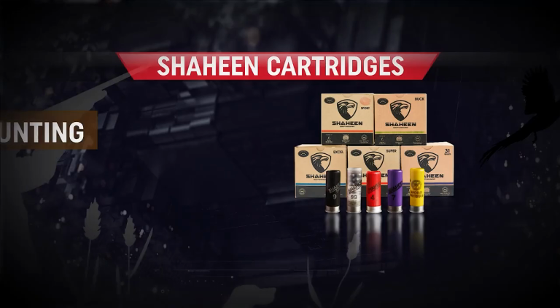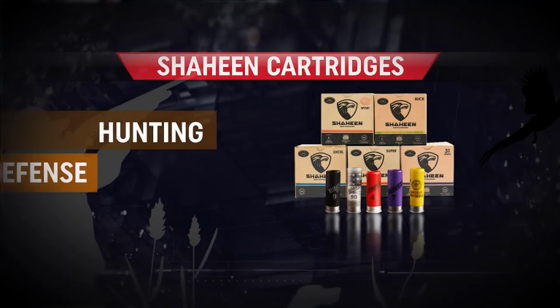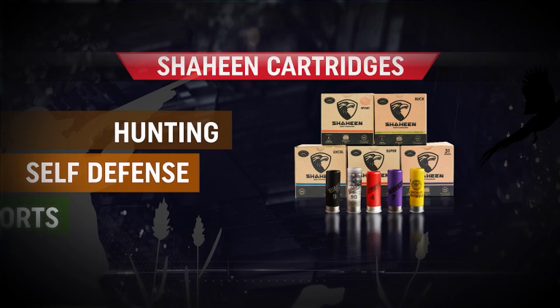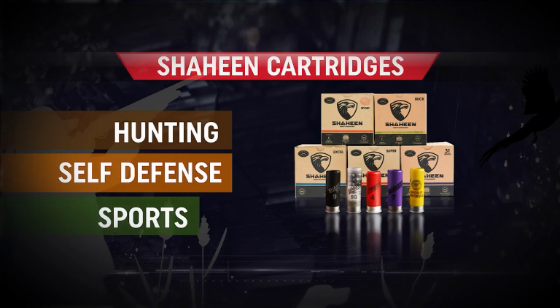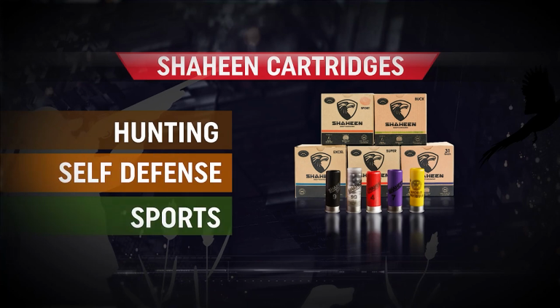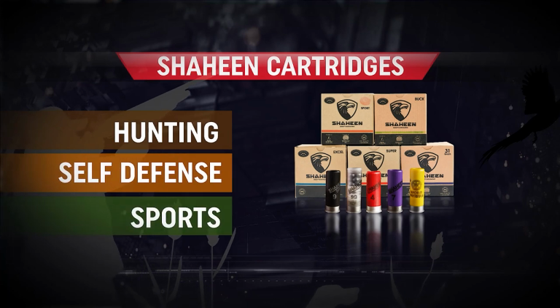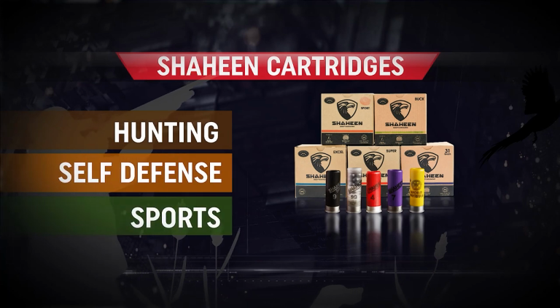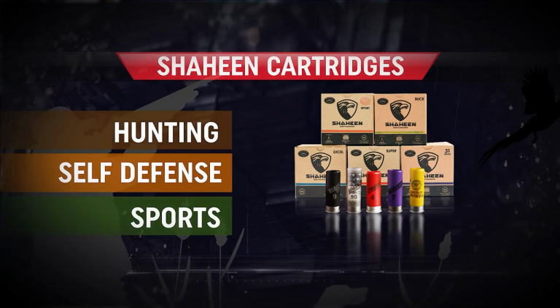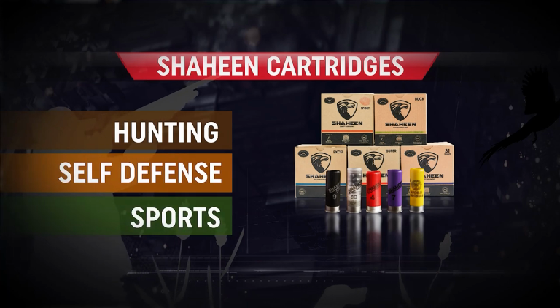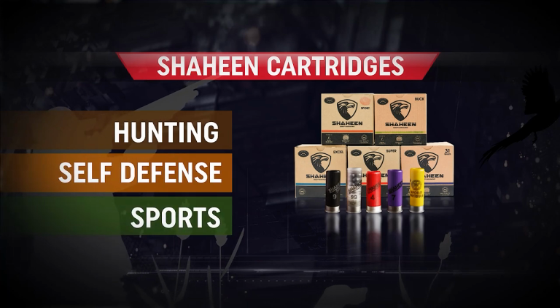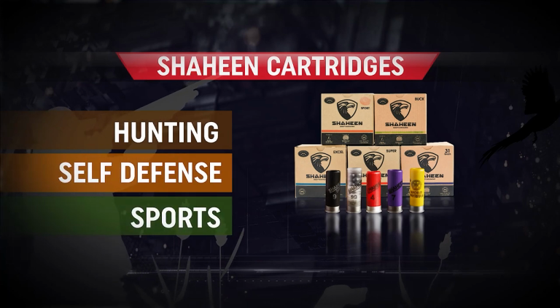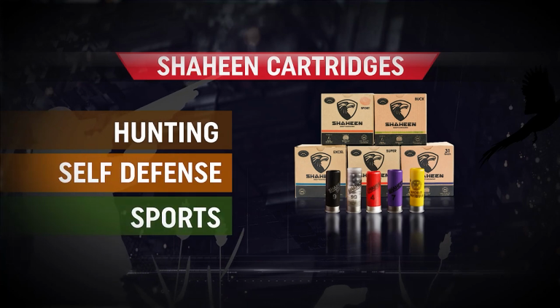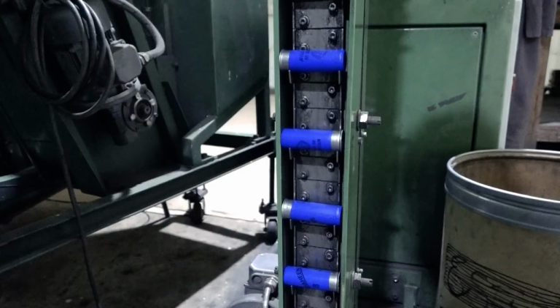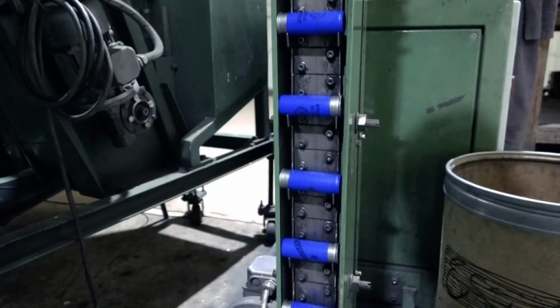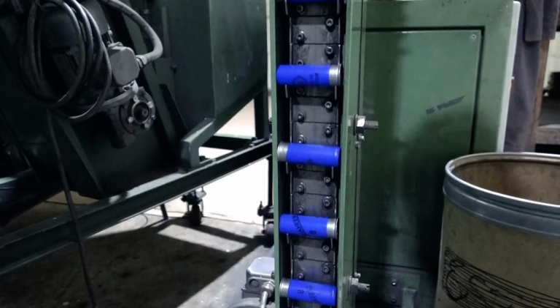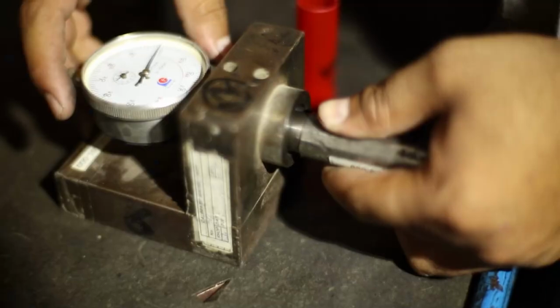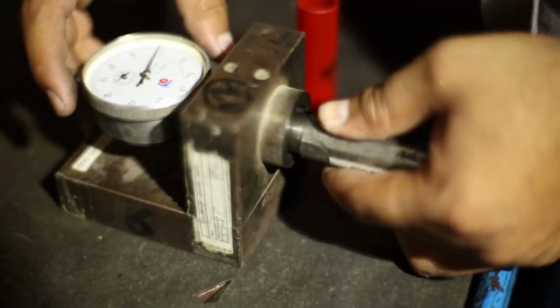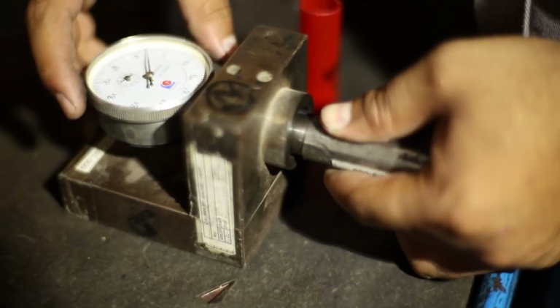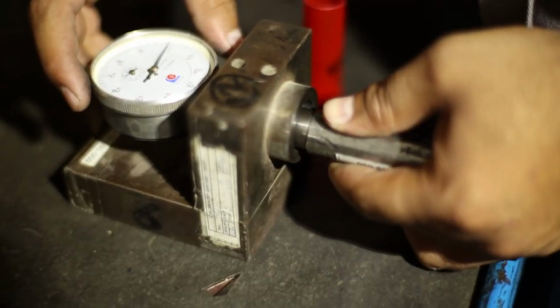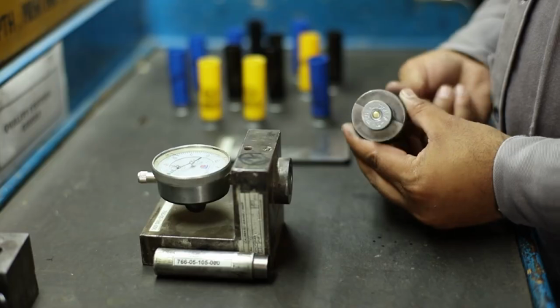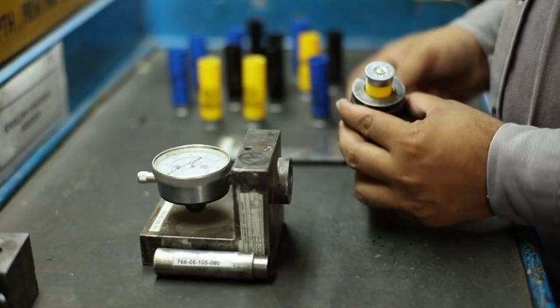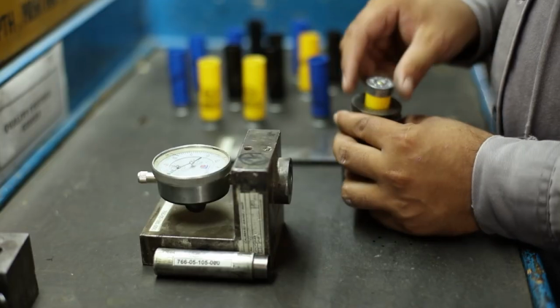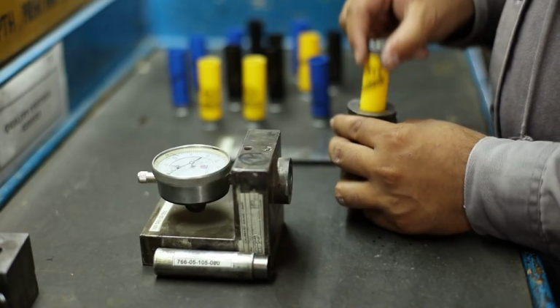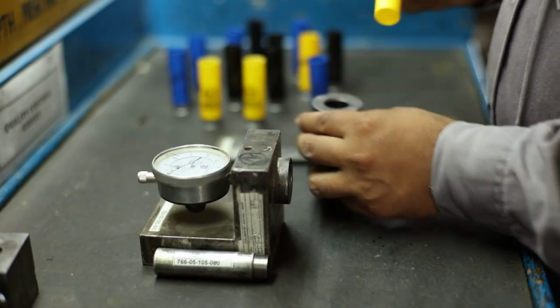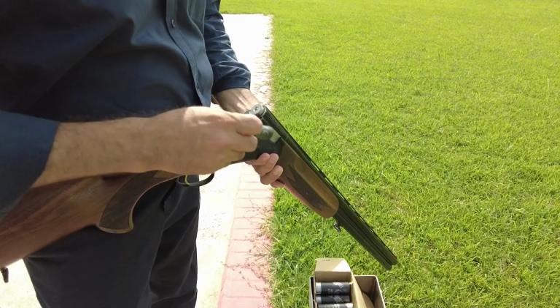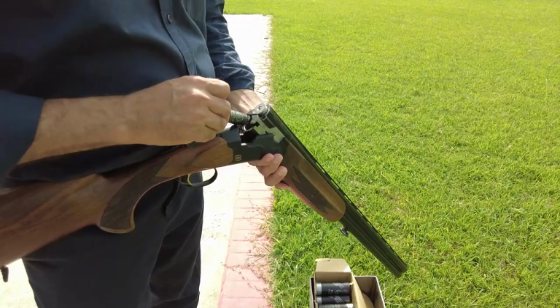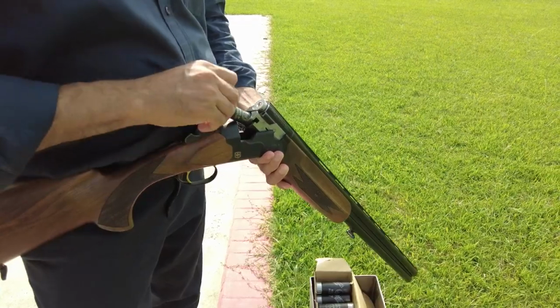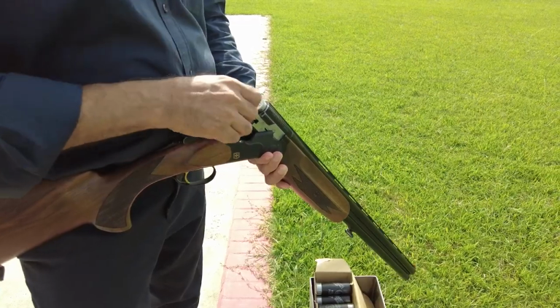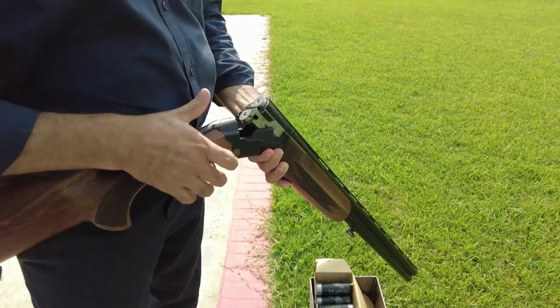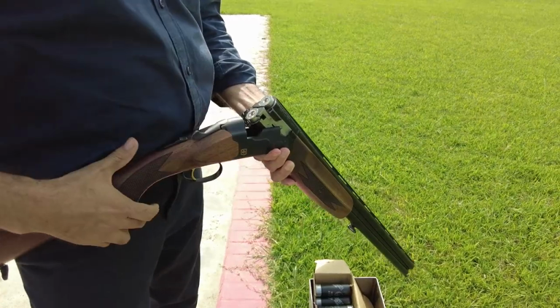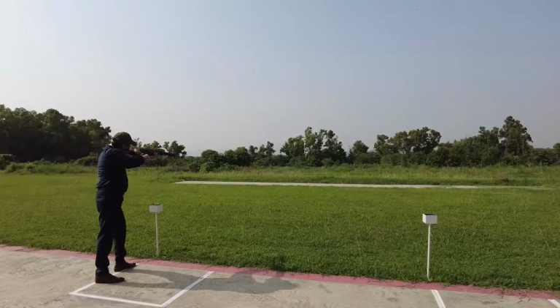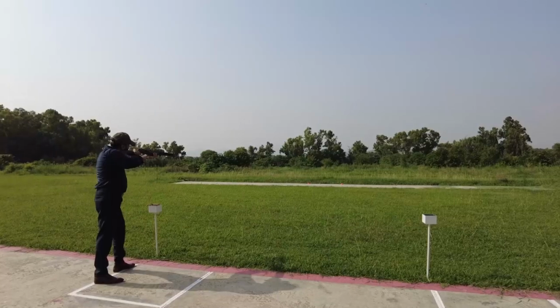Whether it is hunting, self-defense or sports, Shaheen cartridges guarantees excellence in all climatic conditions.